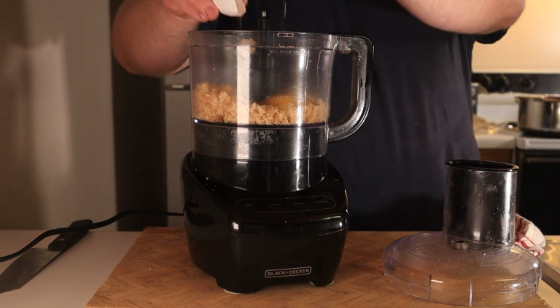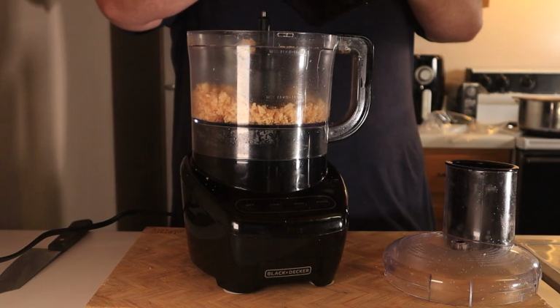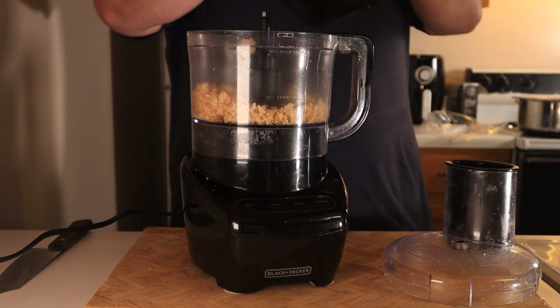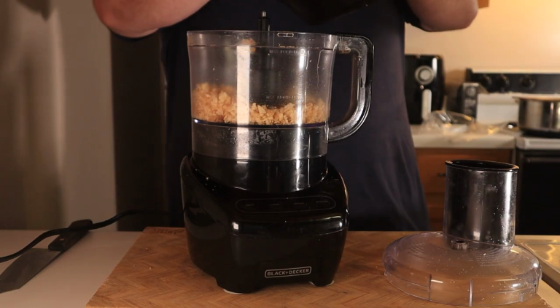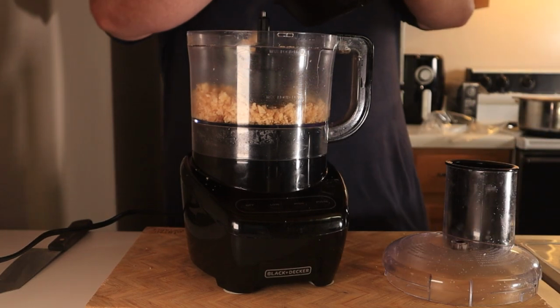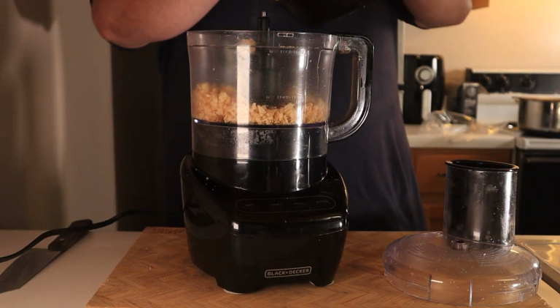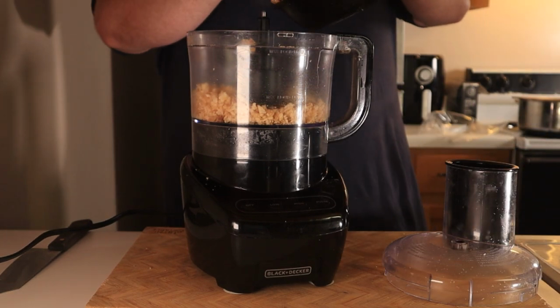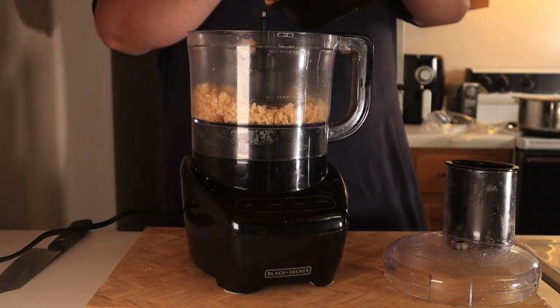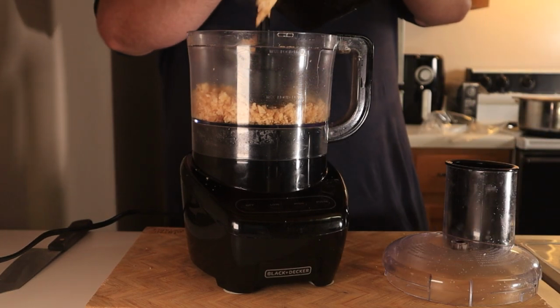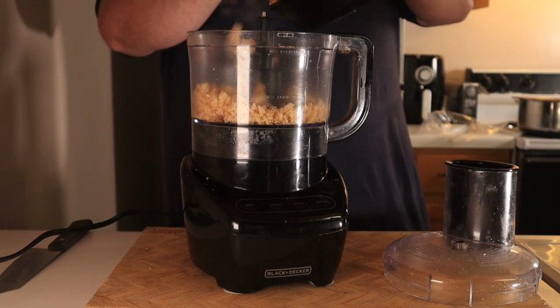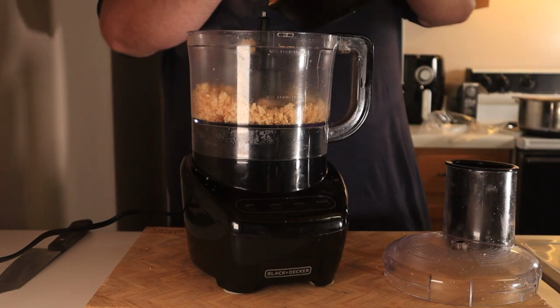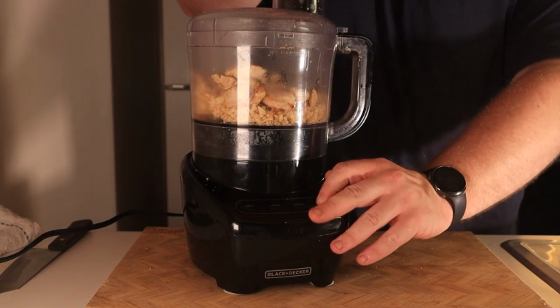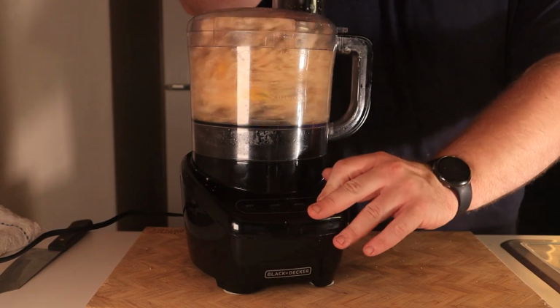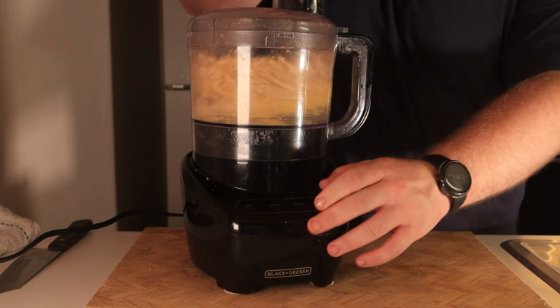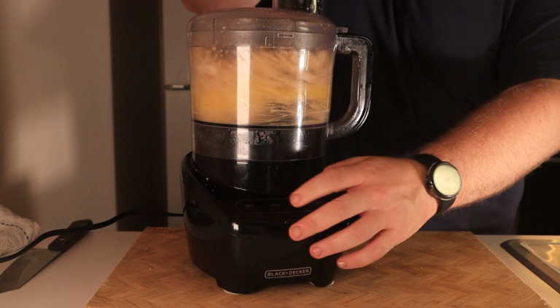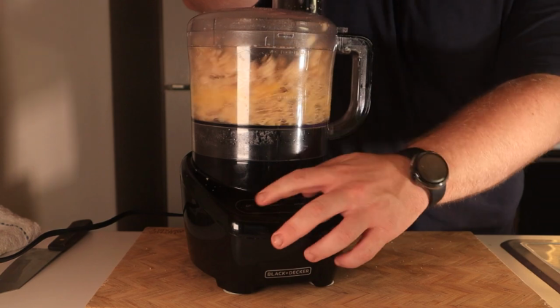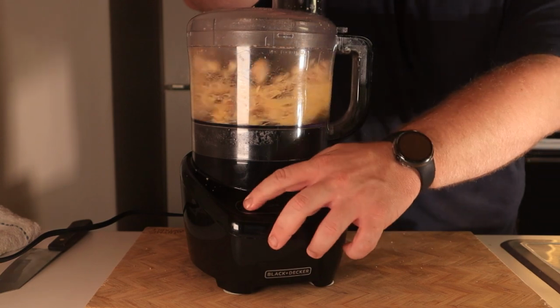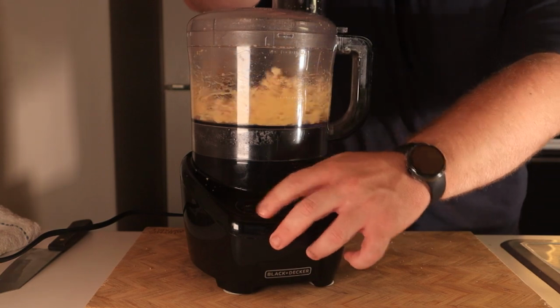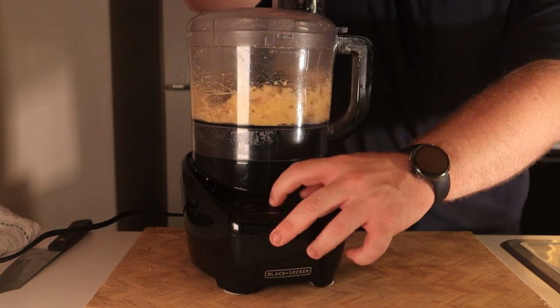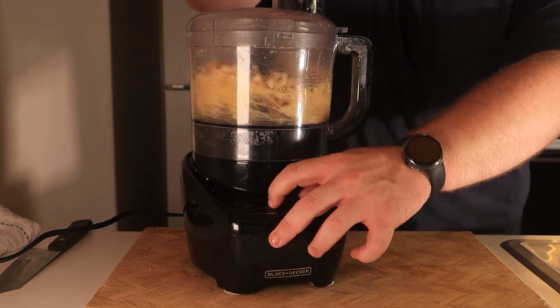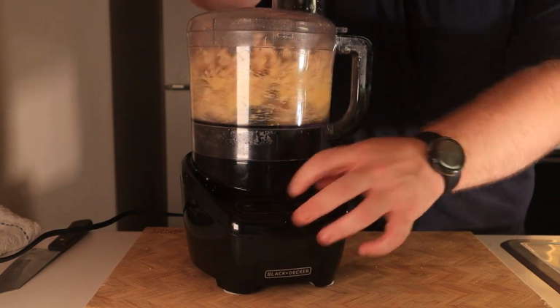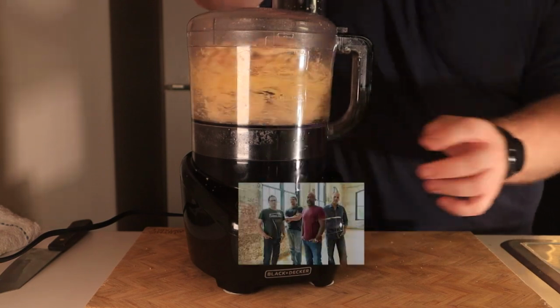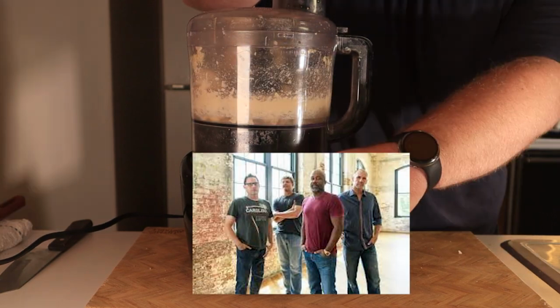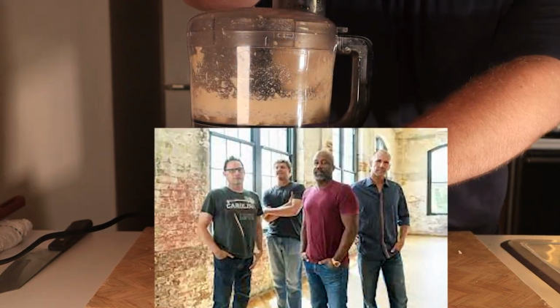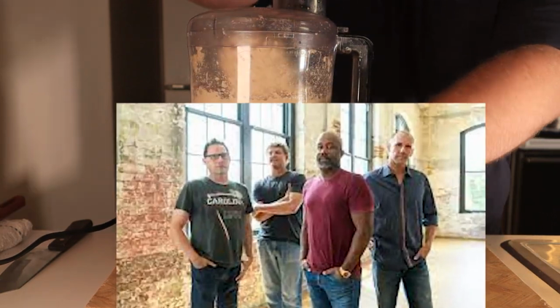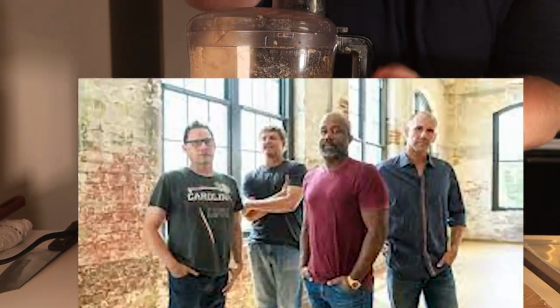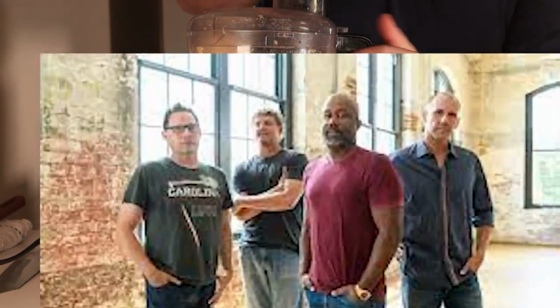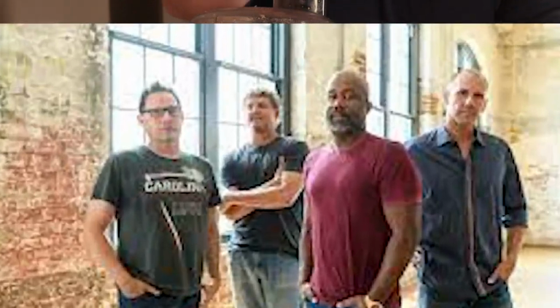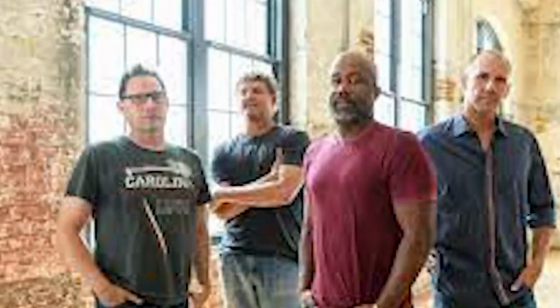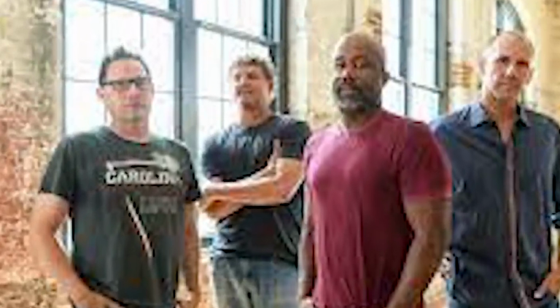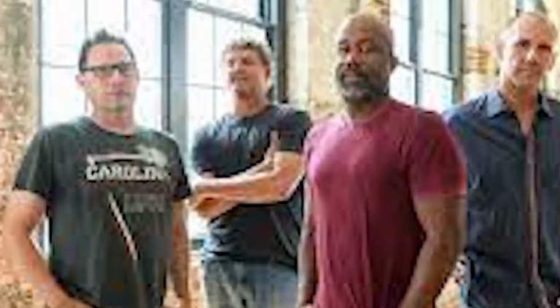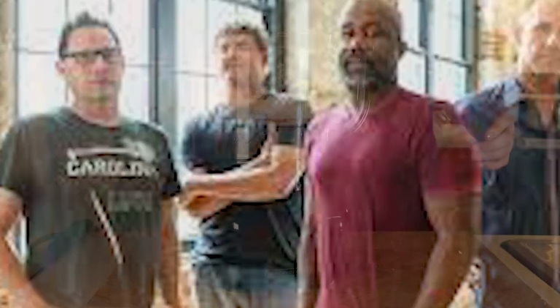I definitely didn't let my chicken cool enough because my dough got pretty stiff — like your dad at a Hootie and the Blowfish concert.